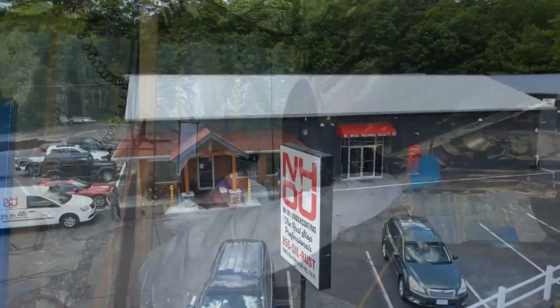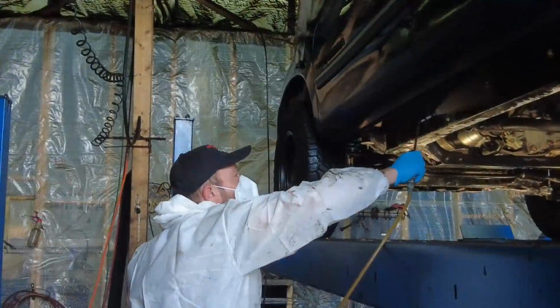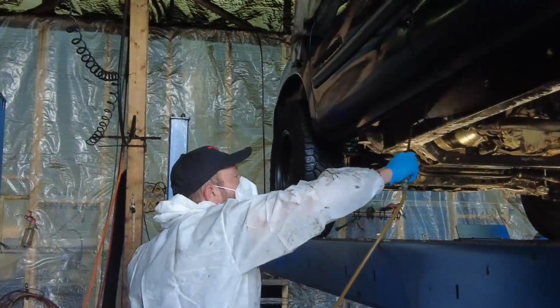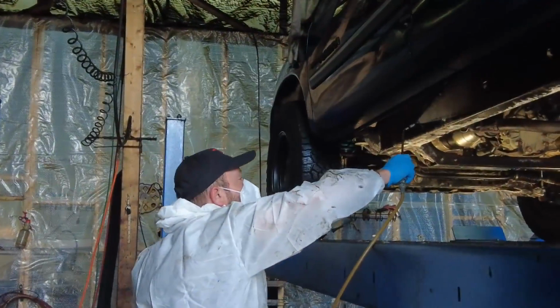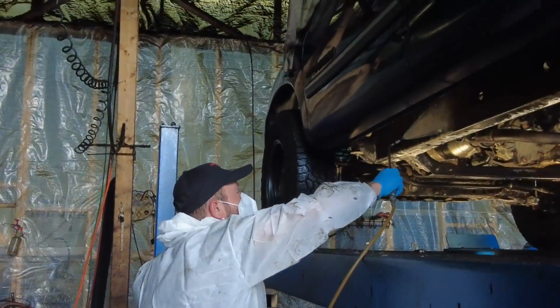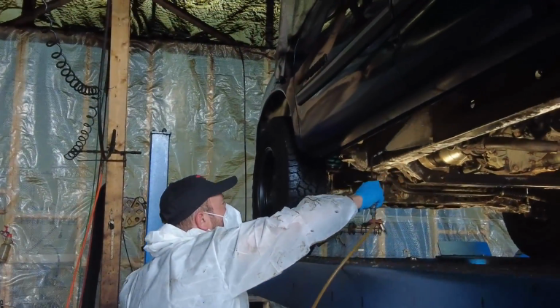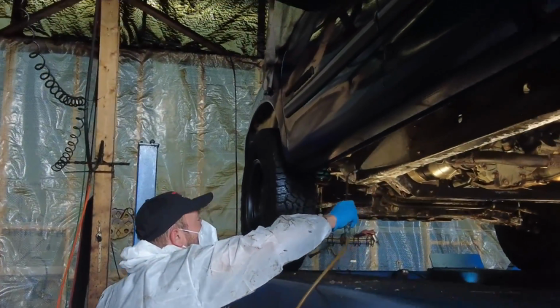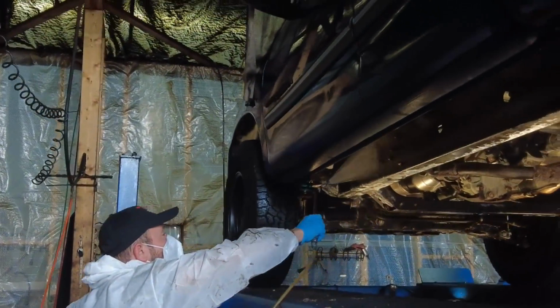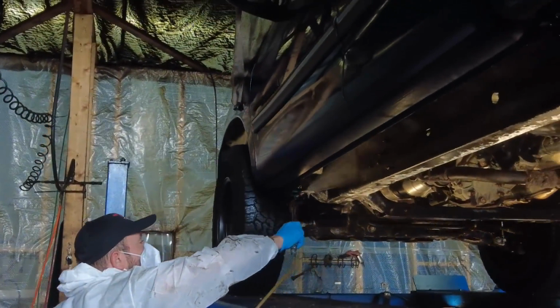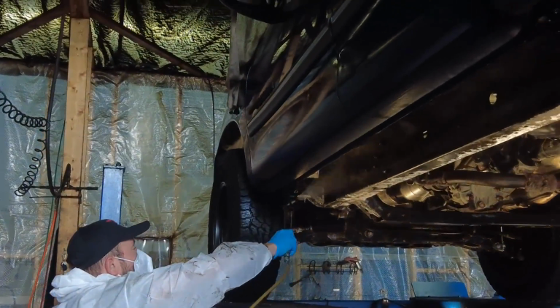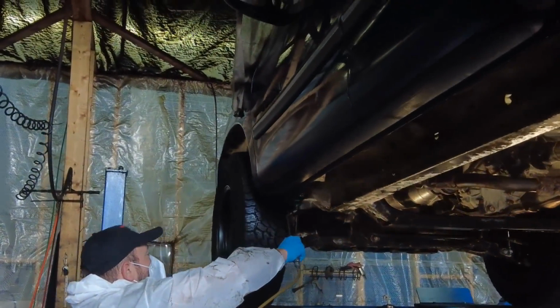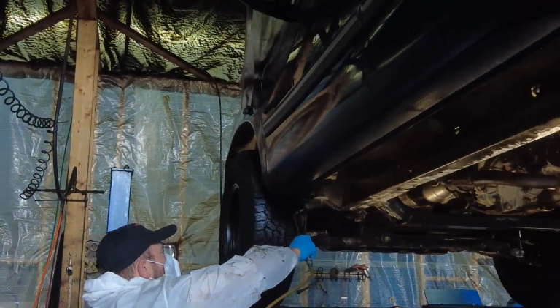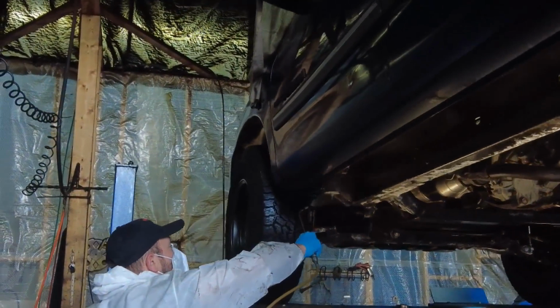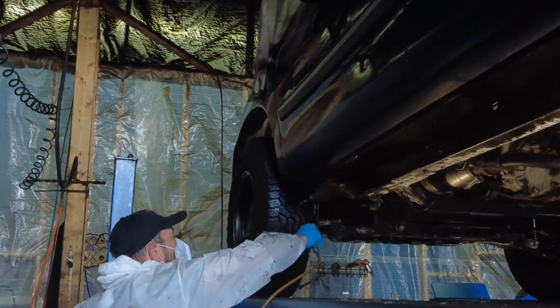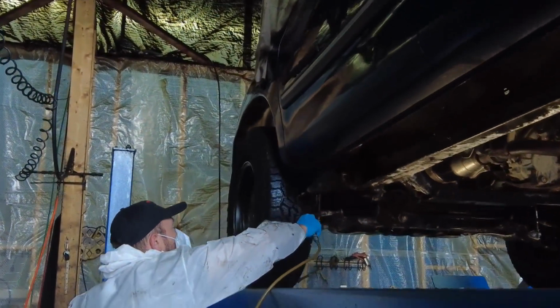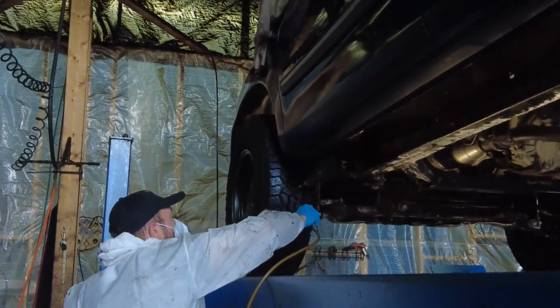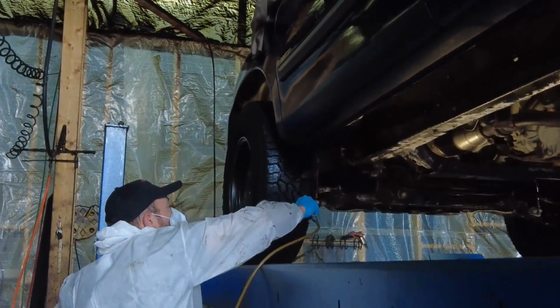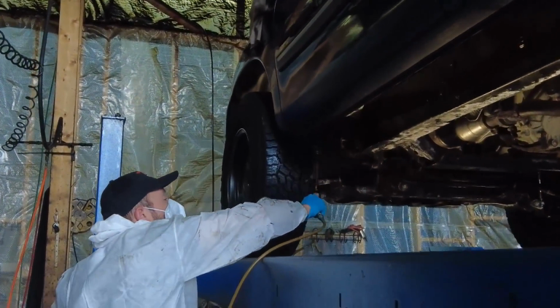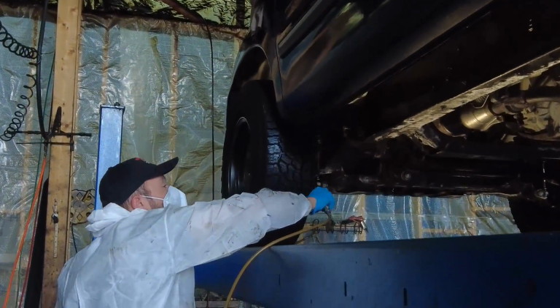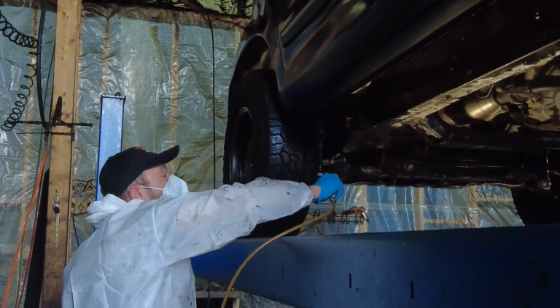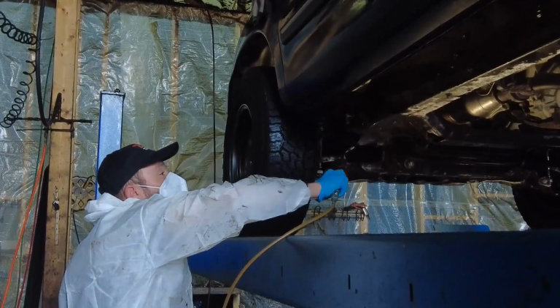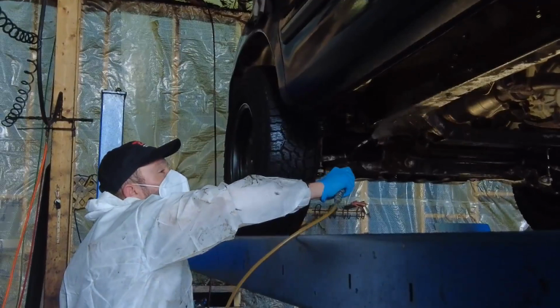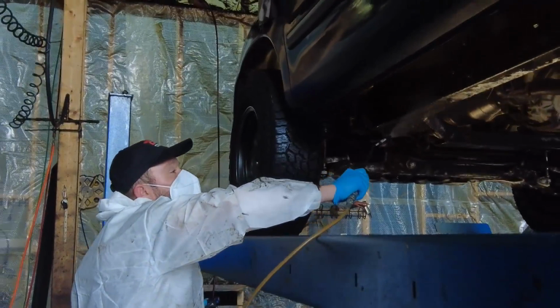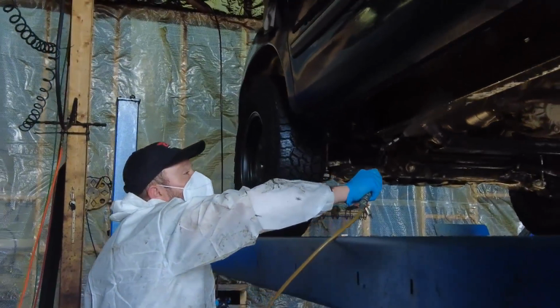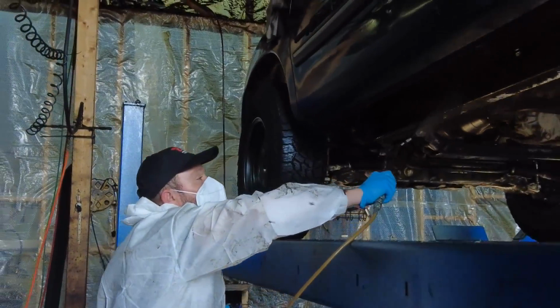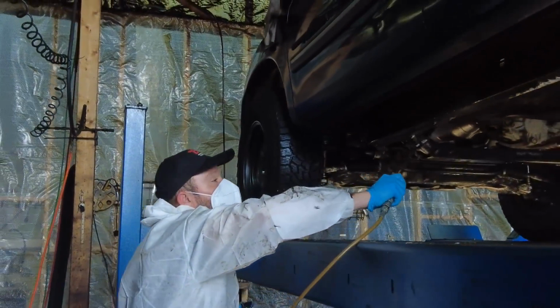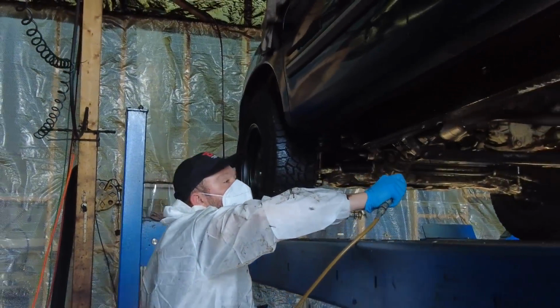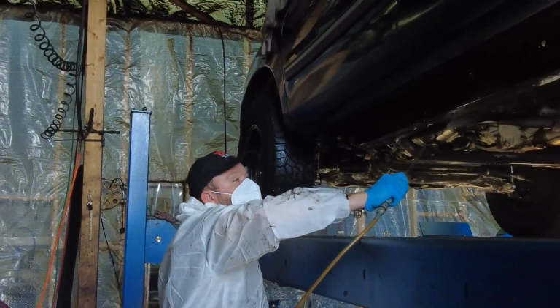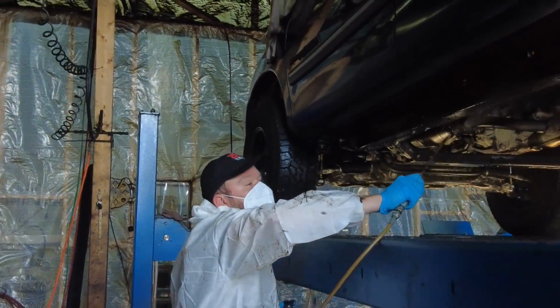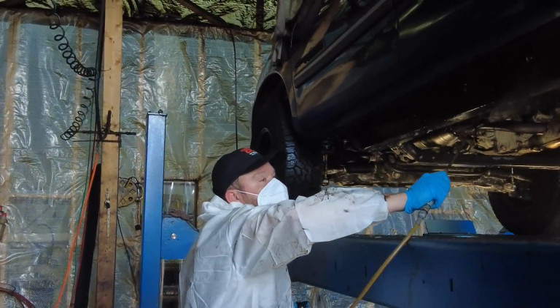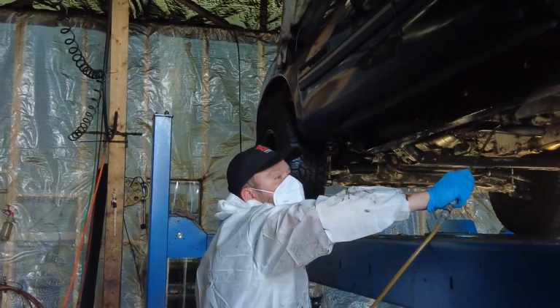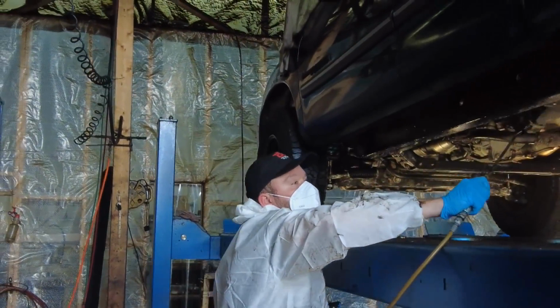The rust-a-ration treatment is kind of a rust reversal. It'll get that frame back to where it should be, to more of a new condition.